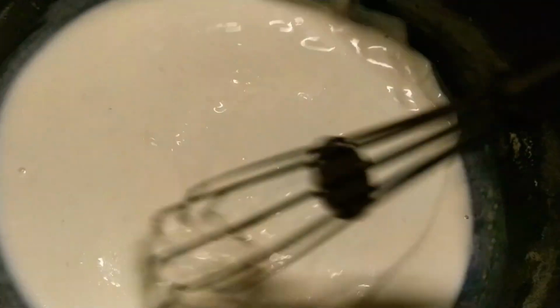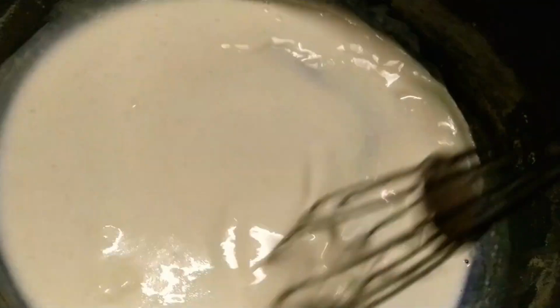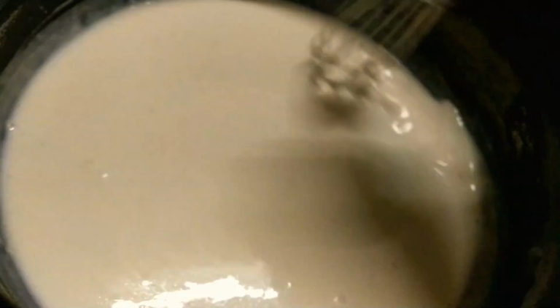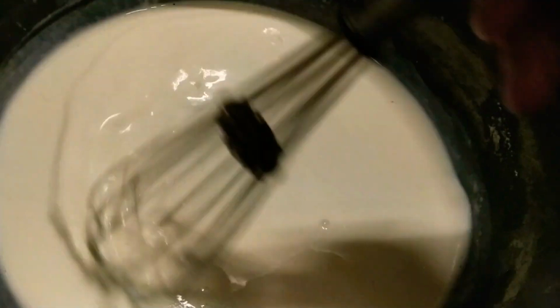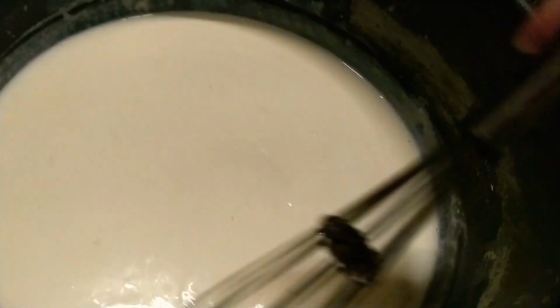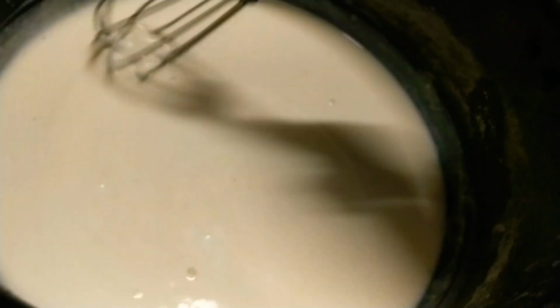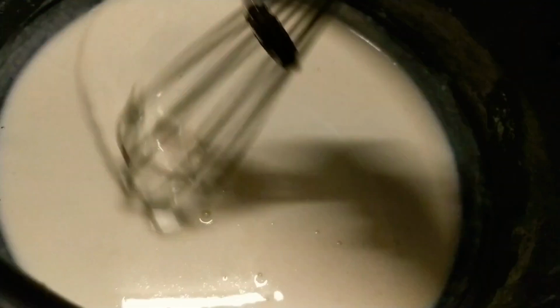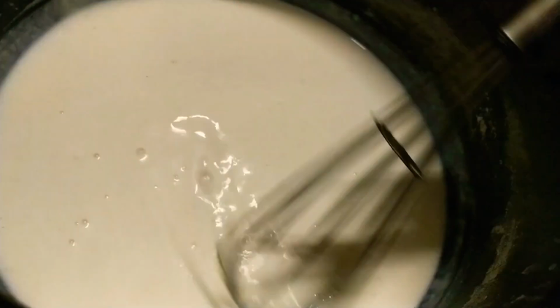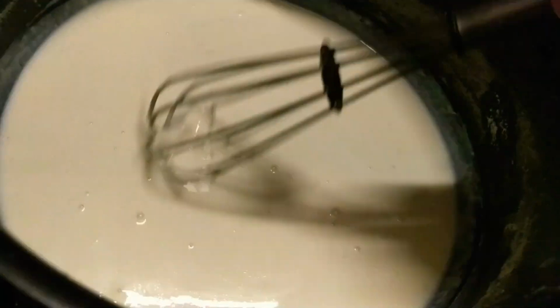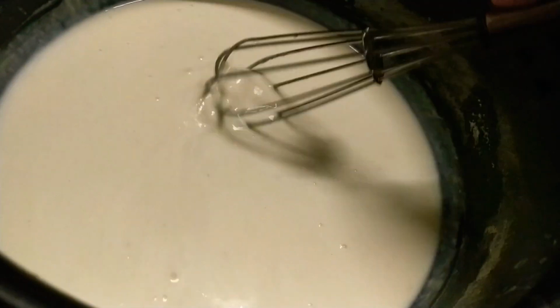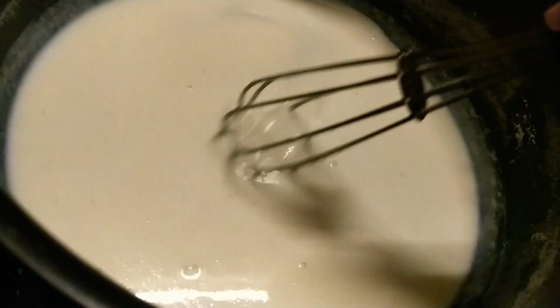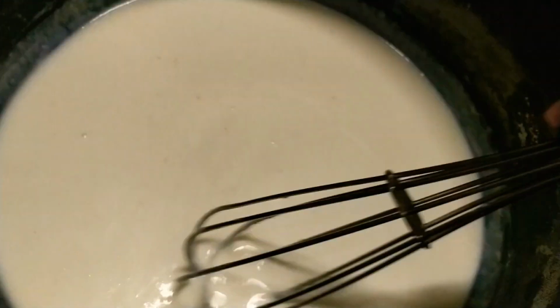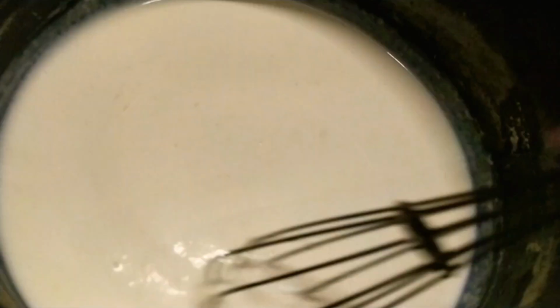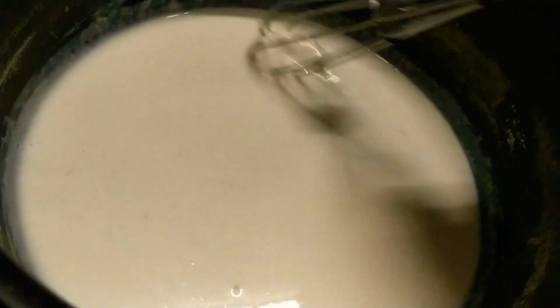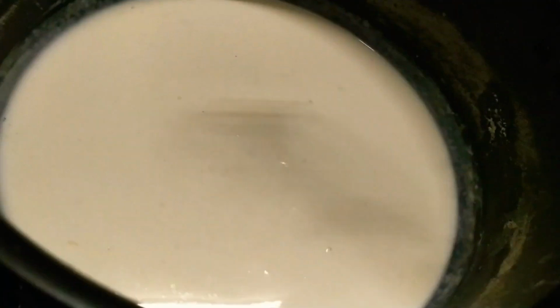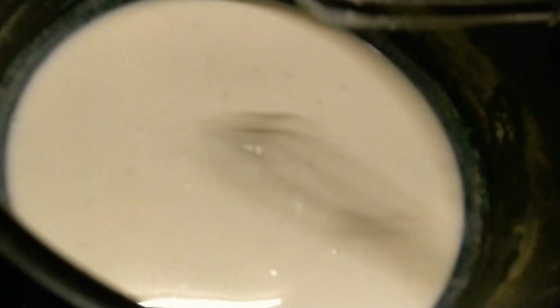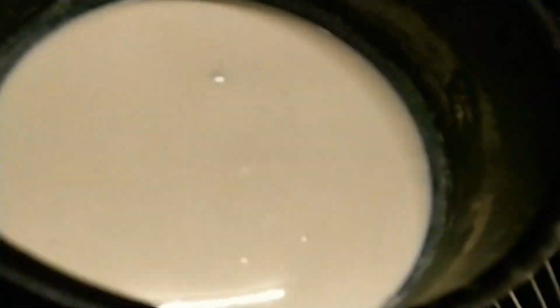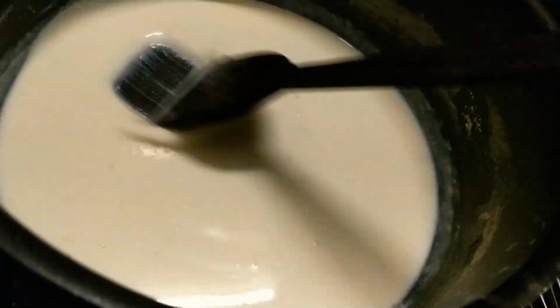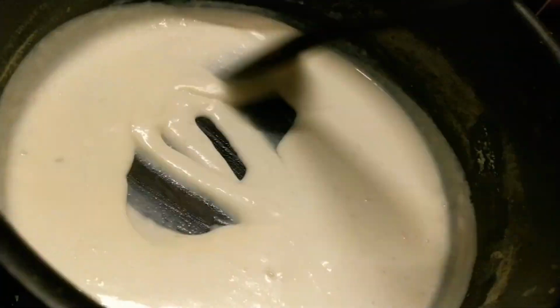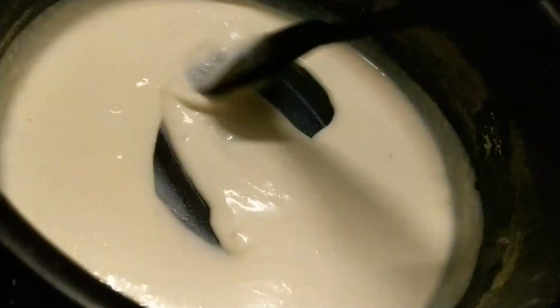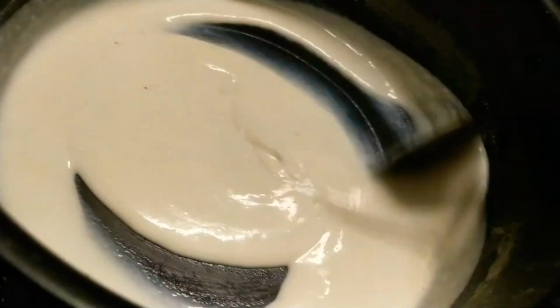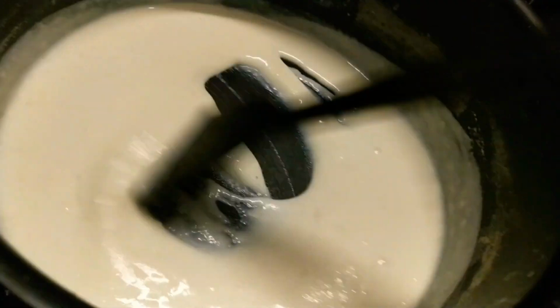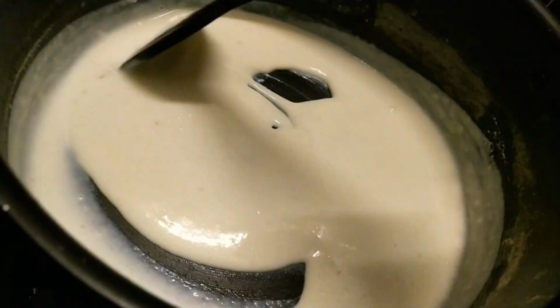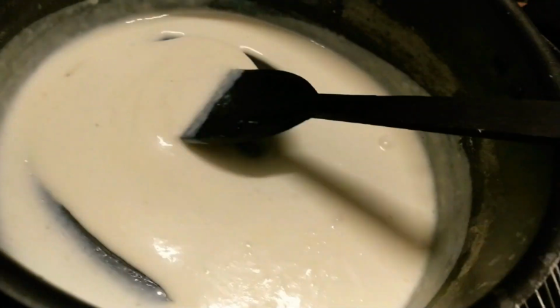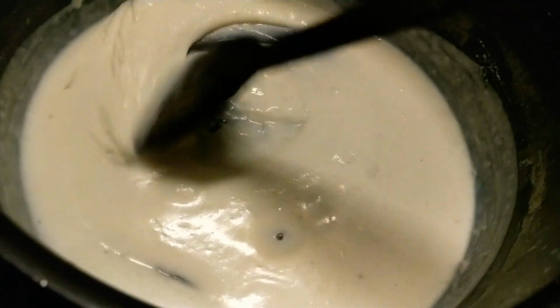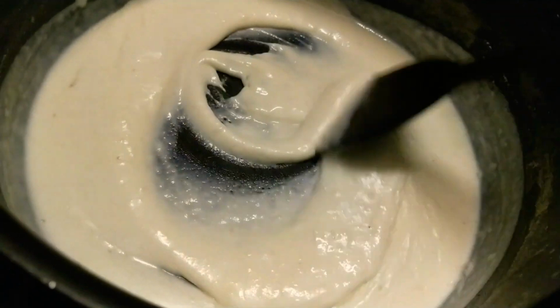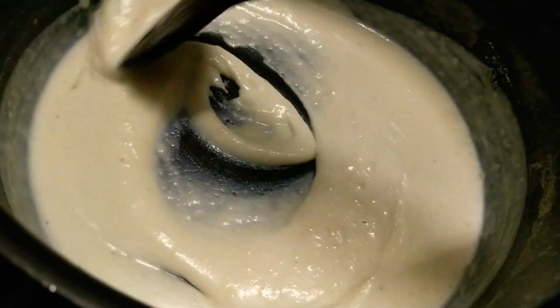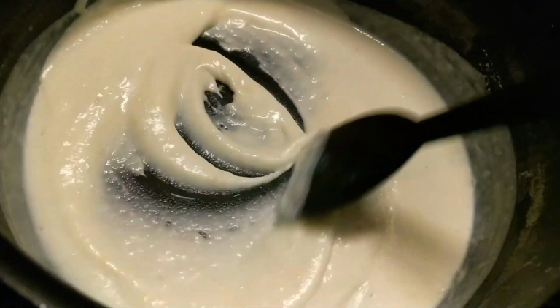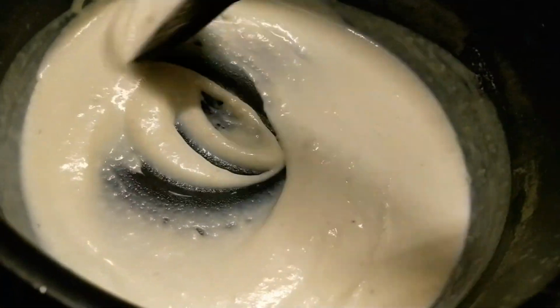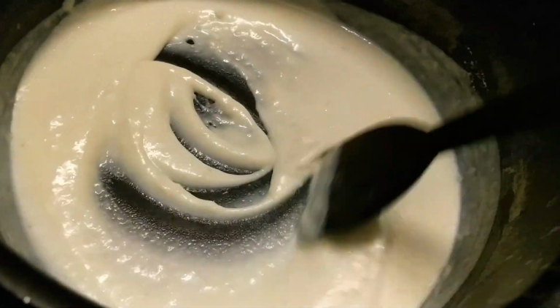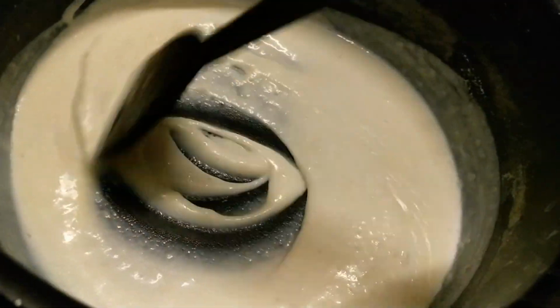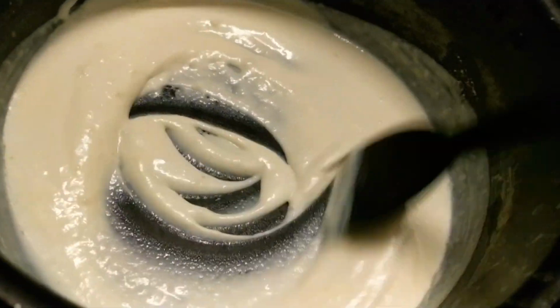Whisking keeps going on and the white sauce is done — you can see how thick it is.